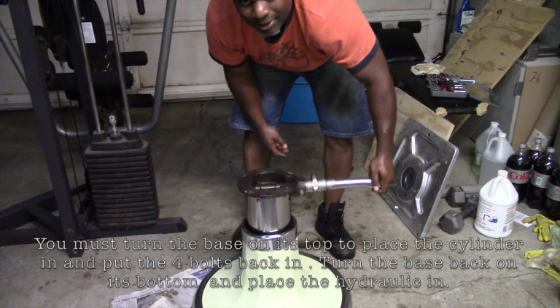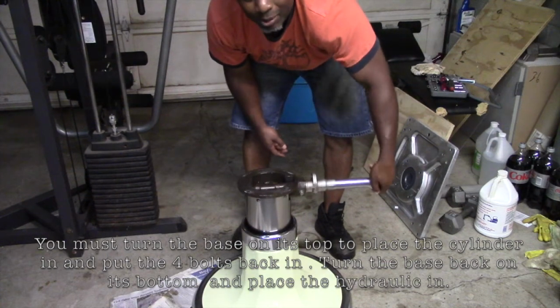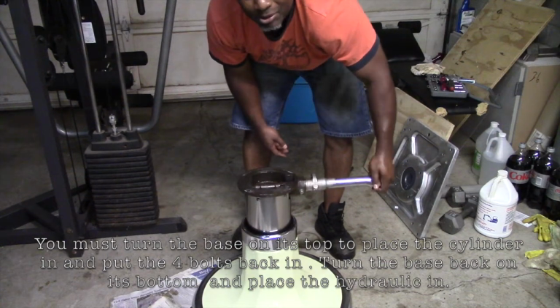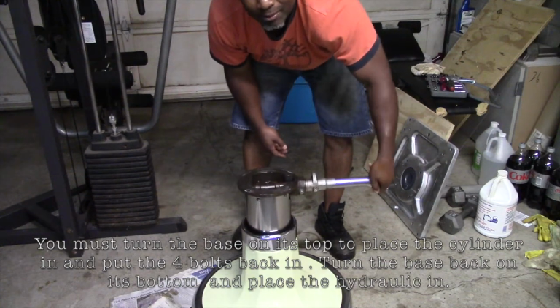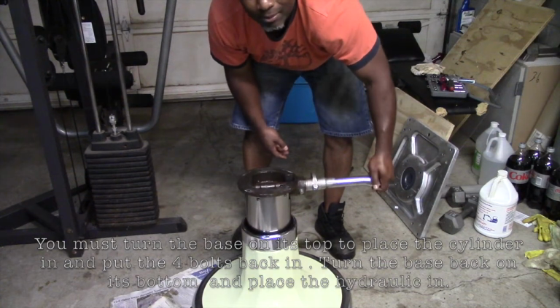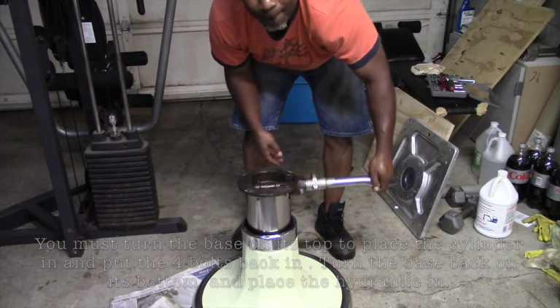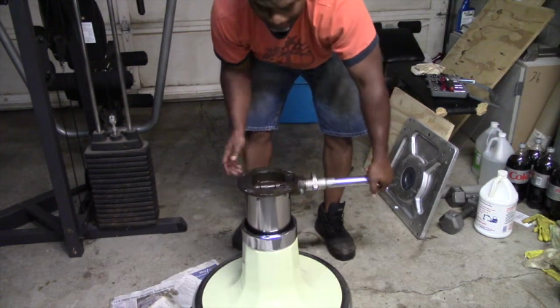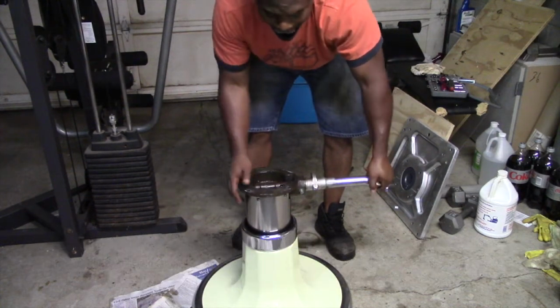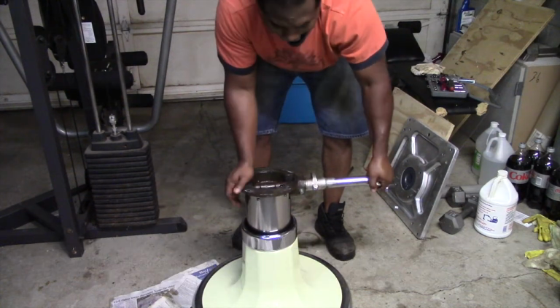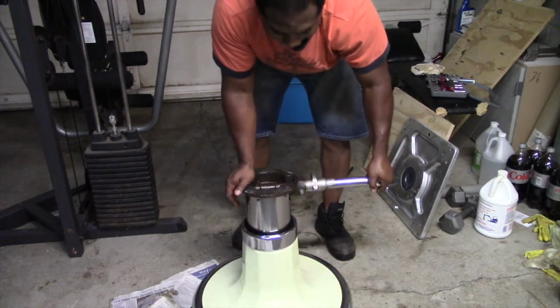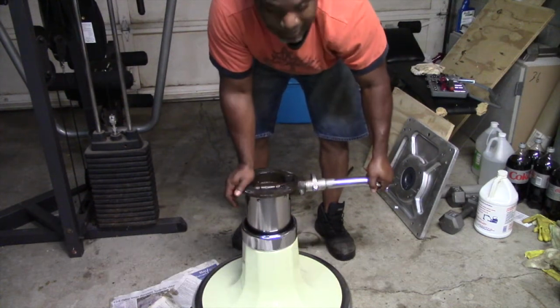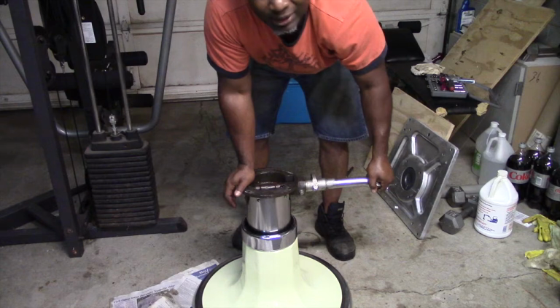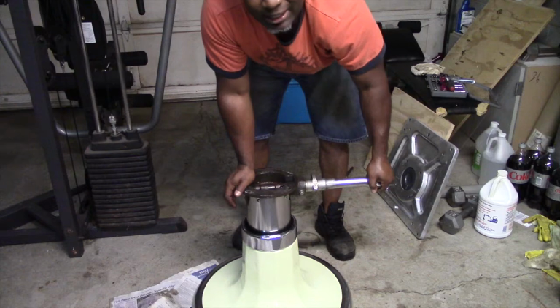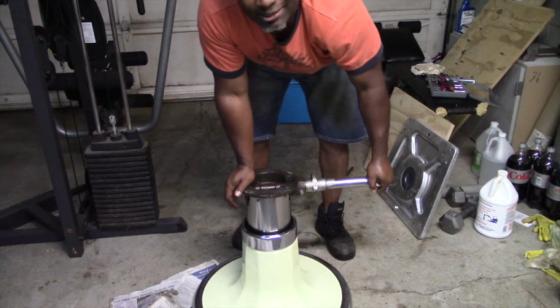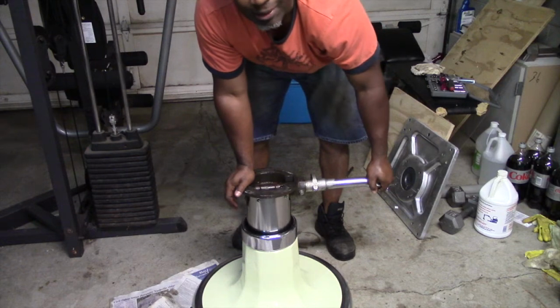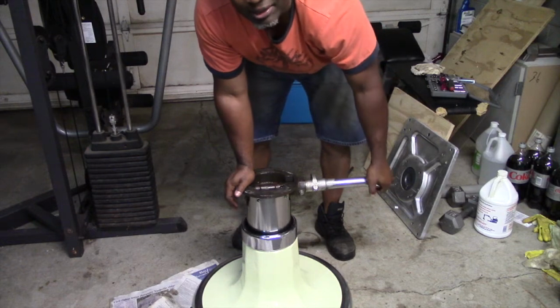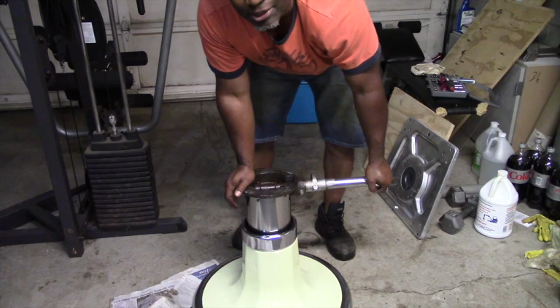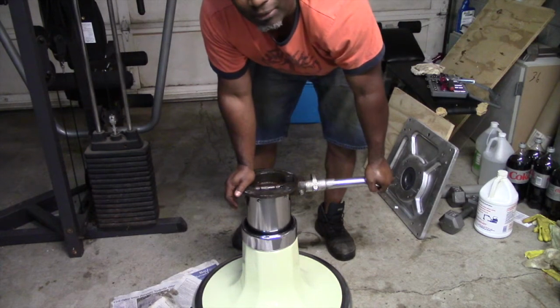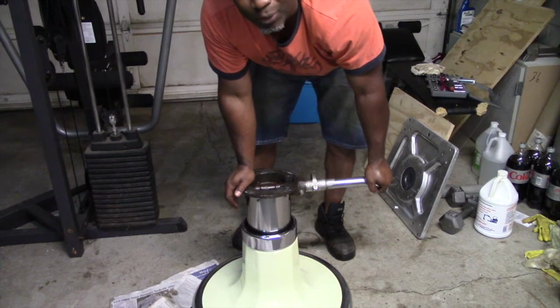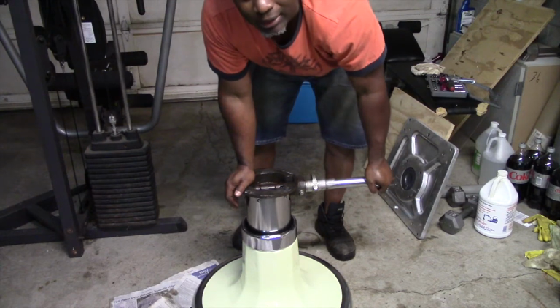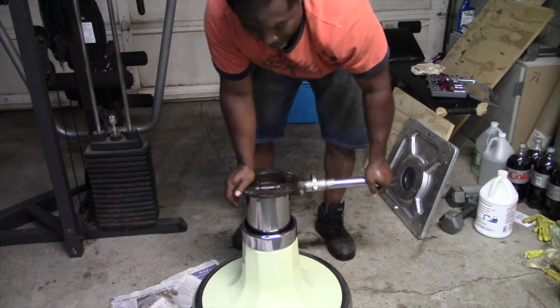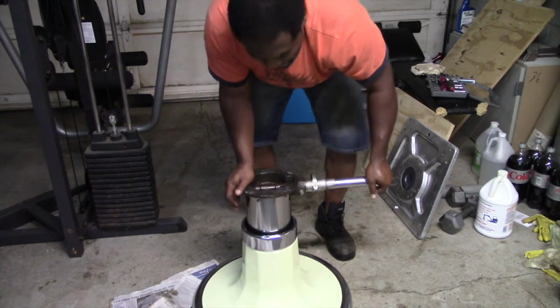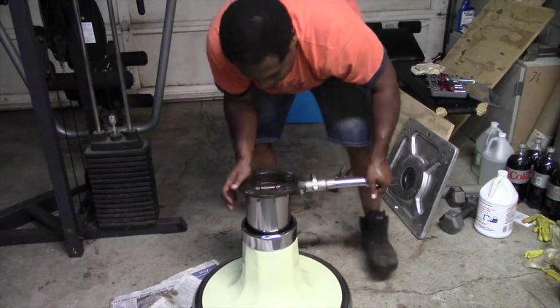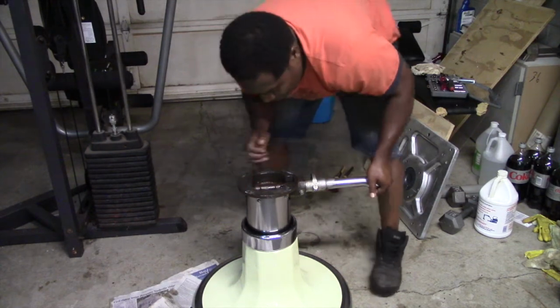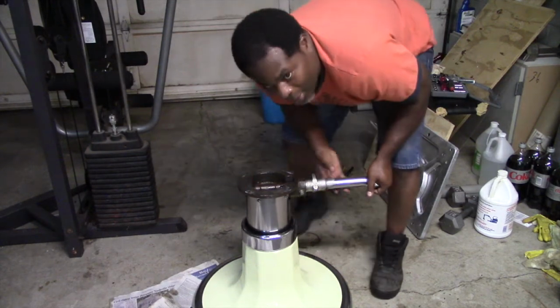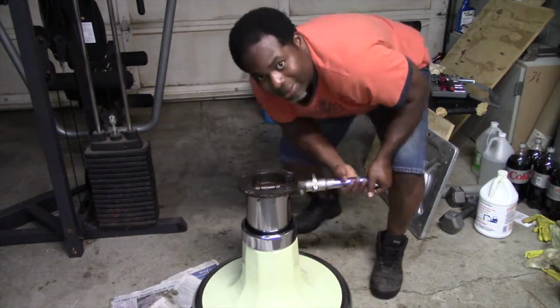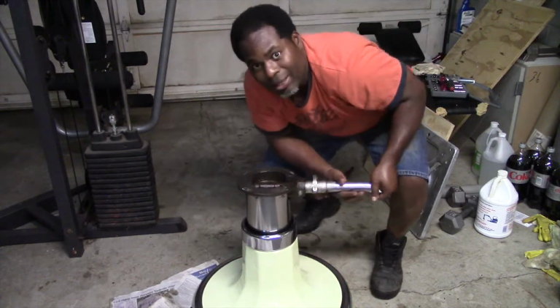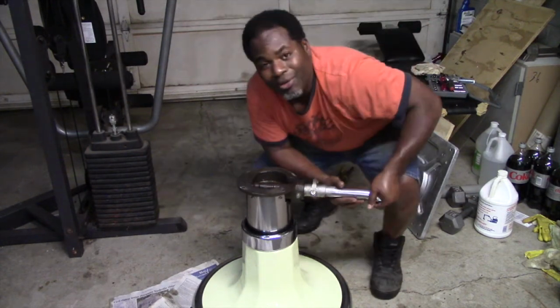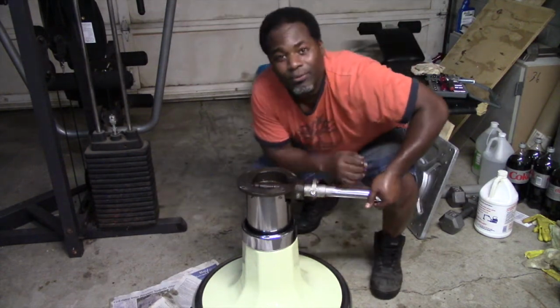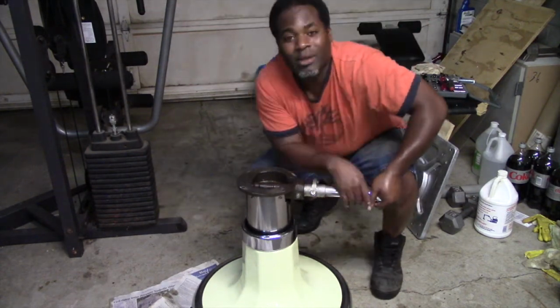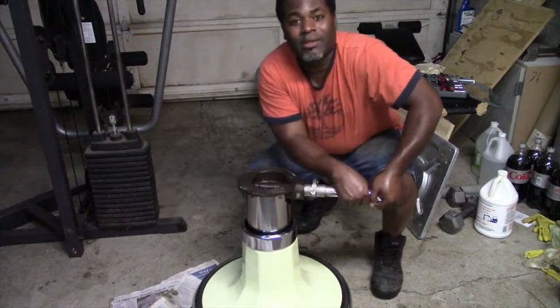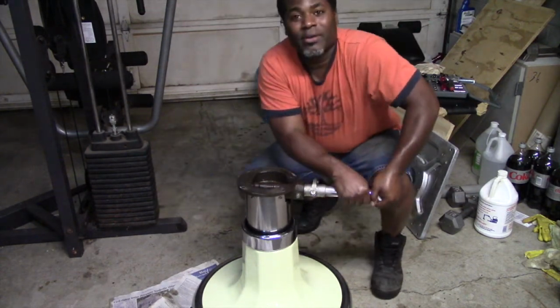The only thing is, I don't have any hydraulic fluid in it, so I'm going to need to put hydraulic fluid in this first.